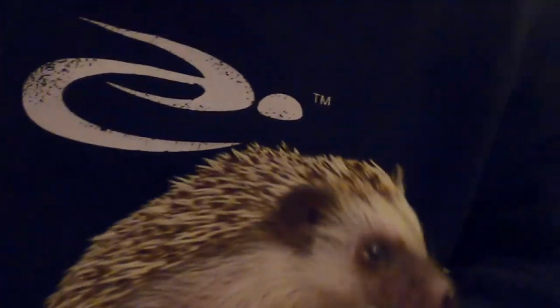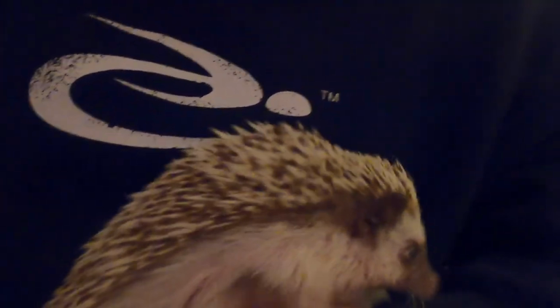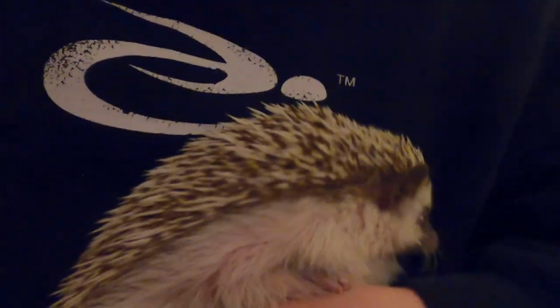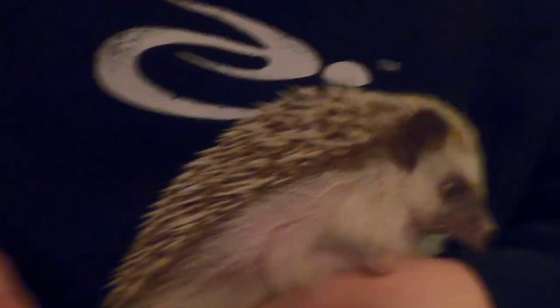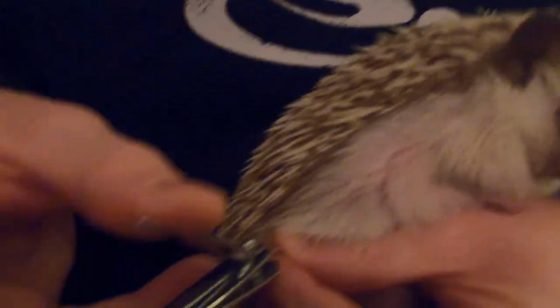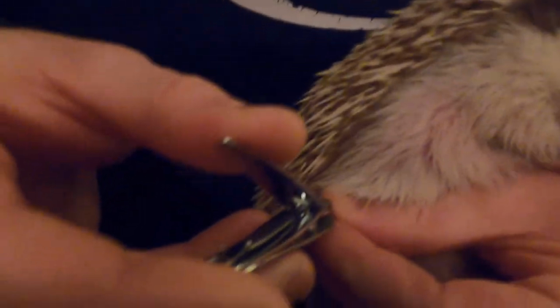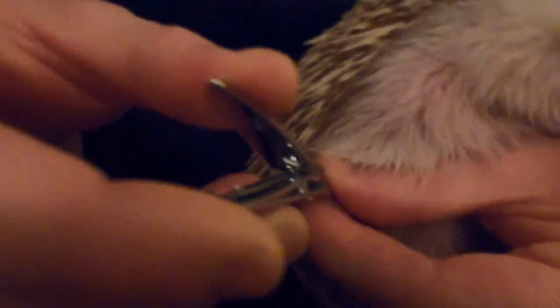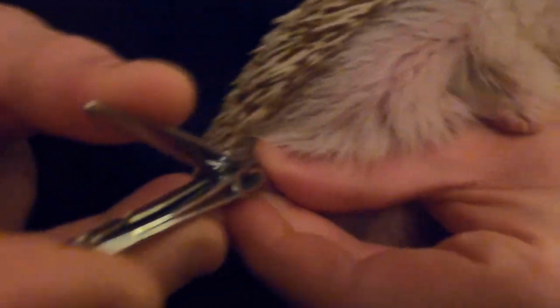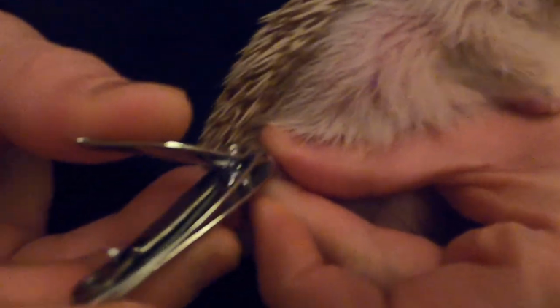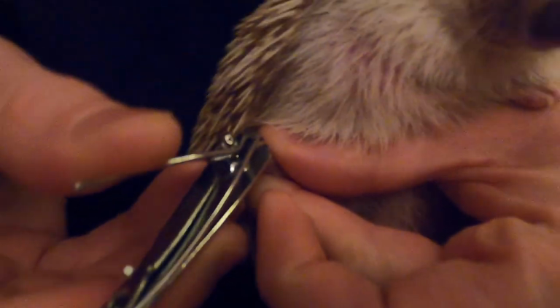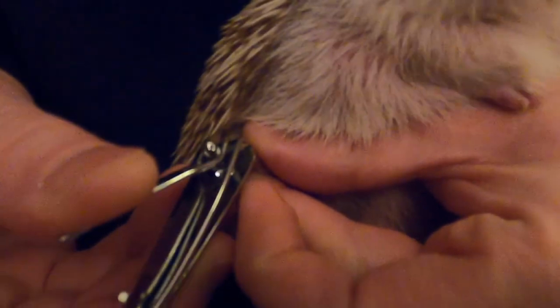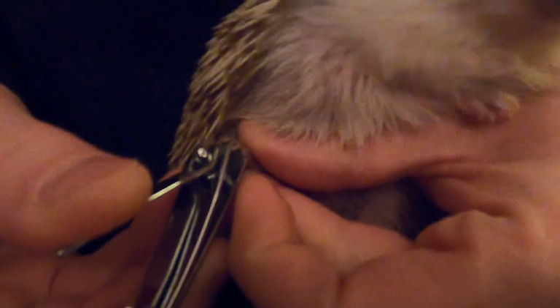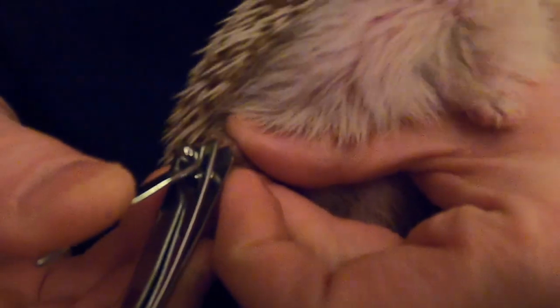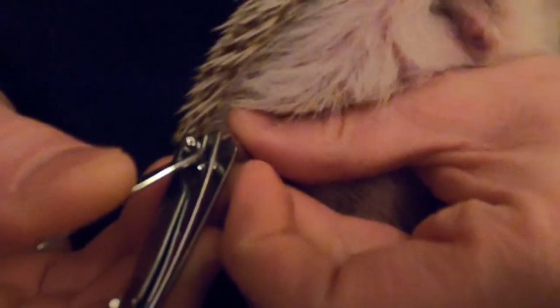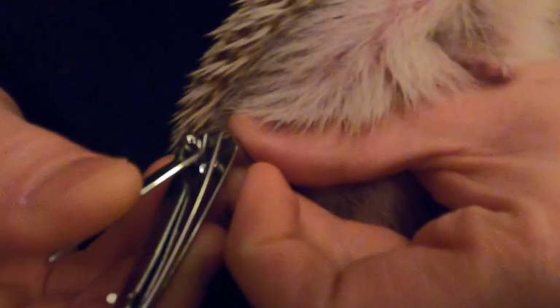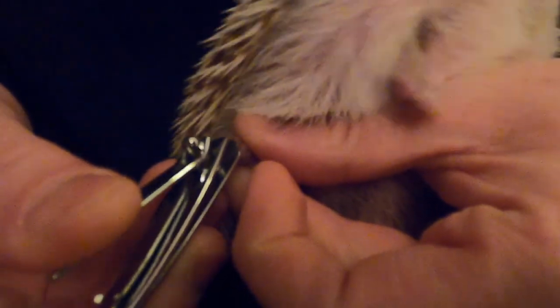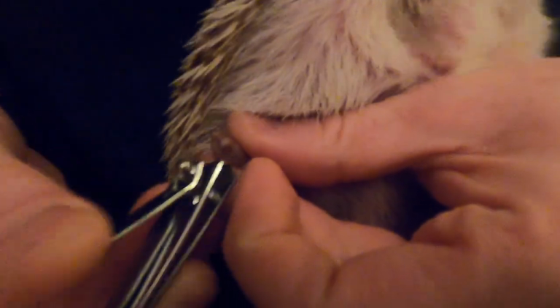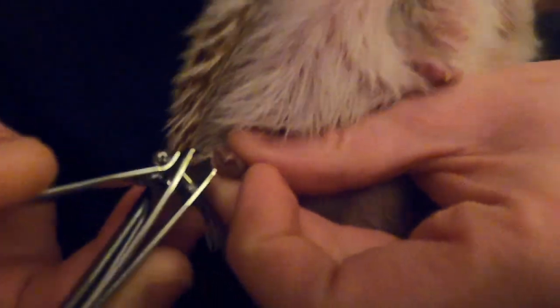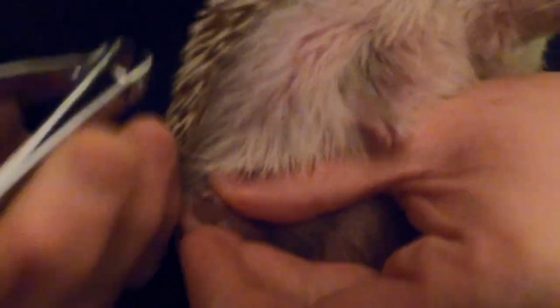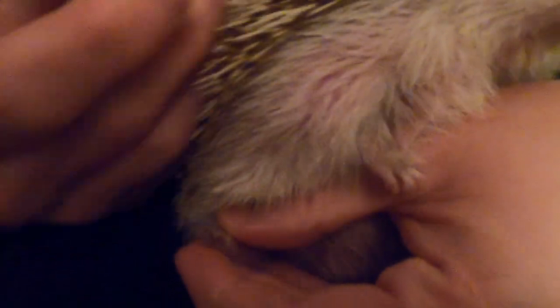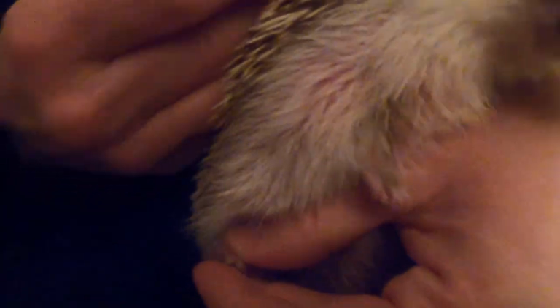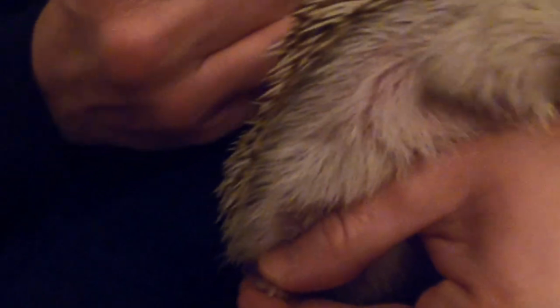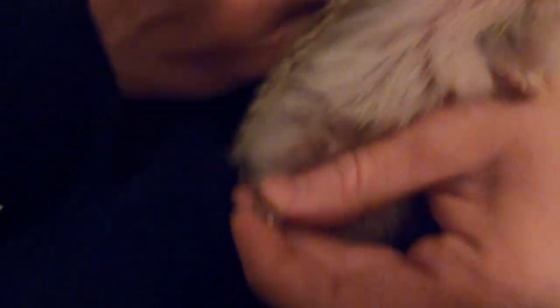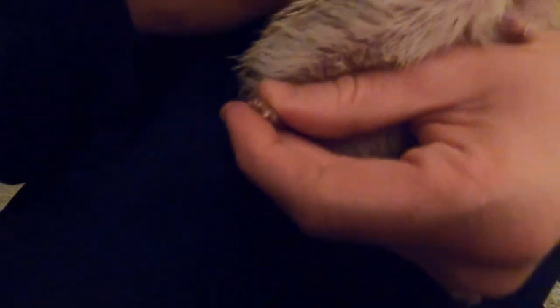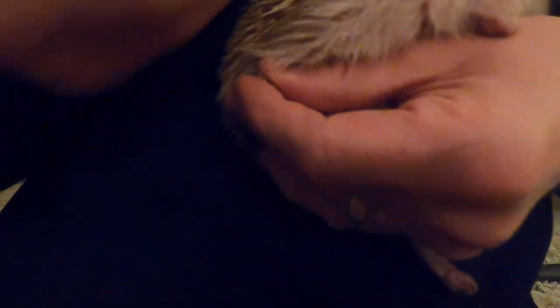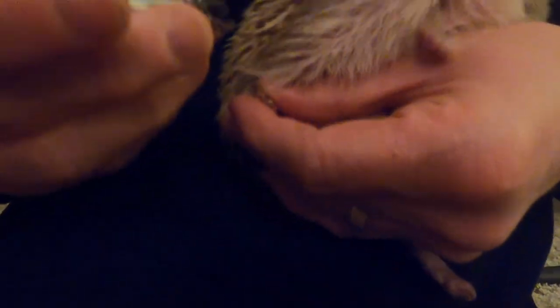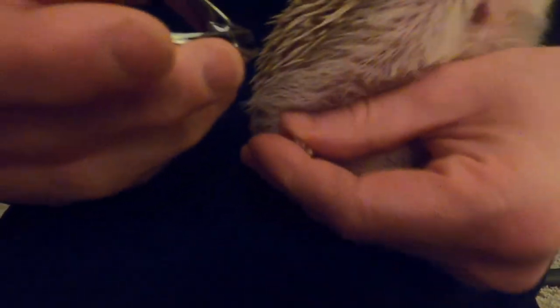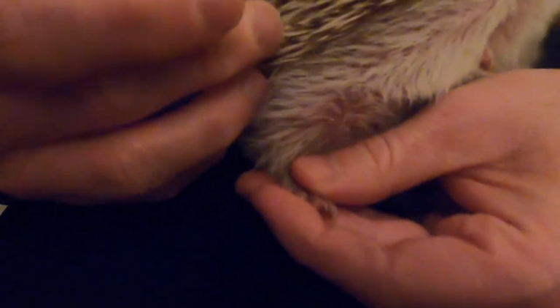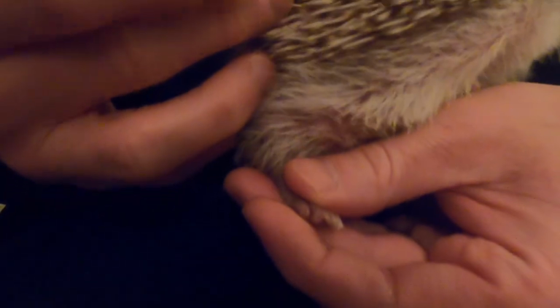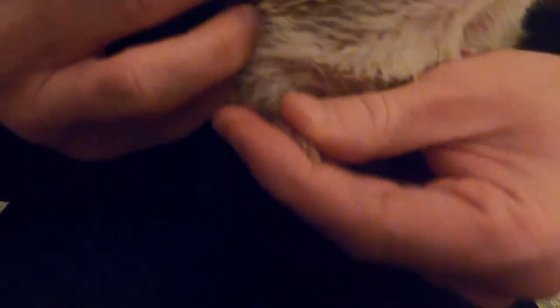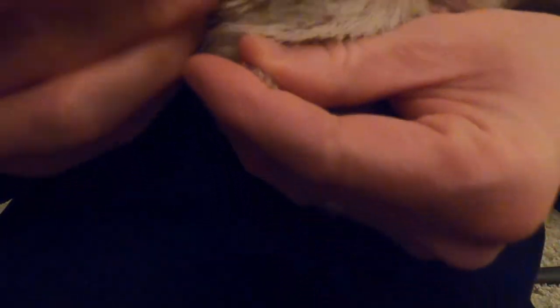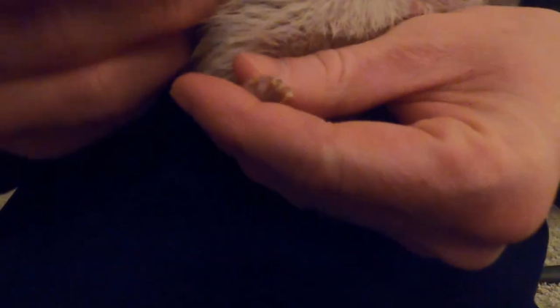As you can see, this is a regular hedgehog behaving the normal way when it's time to clip nails.